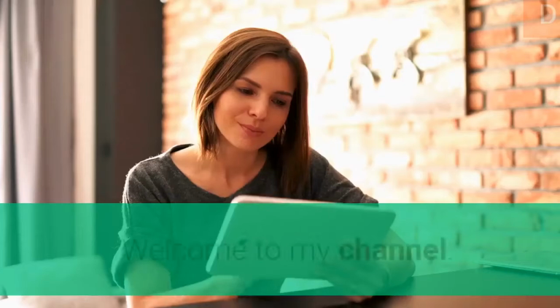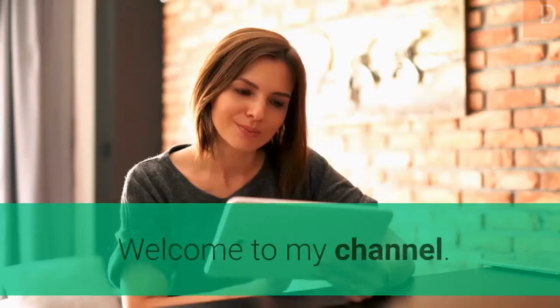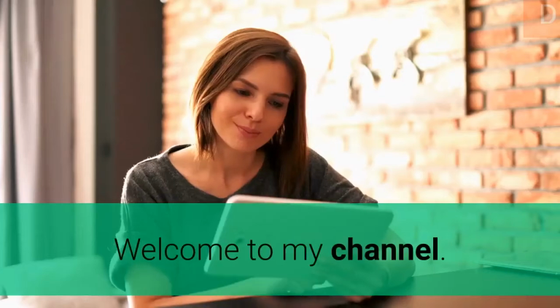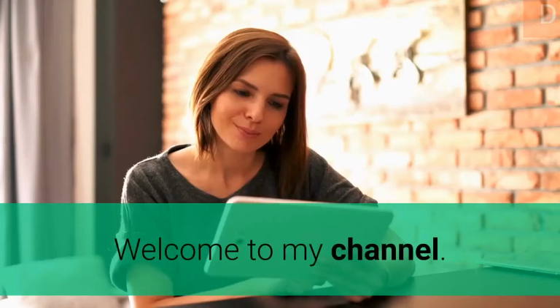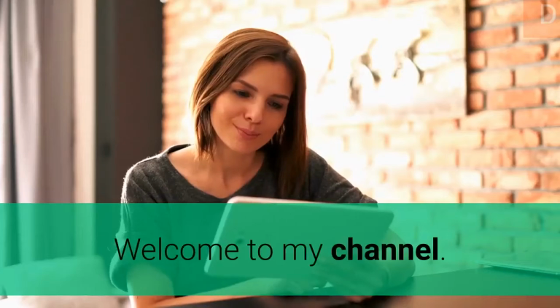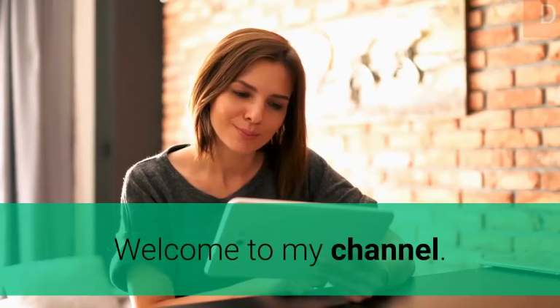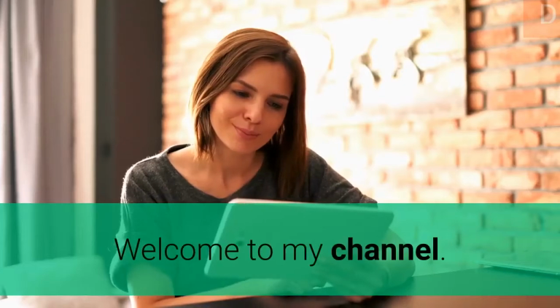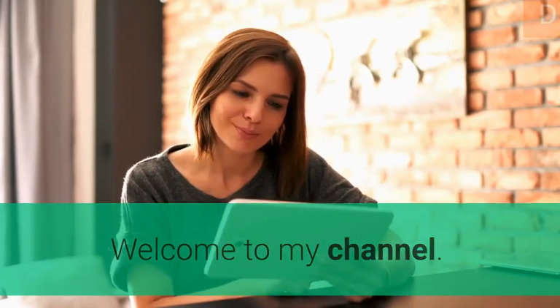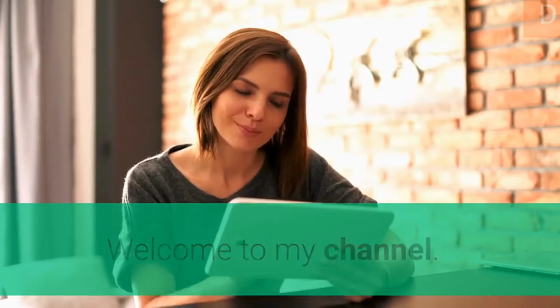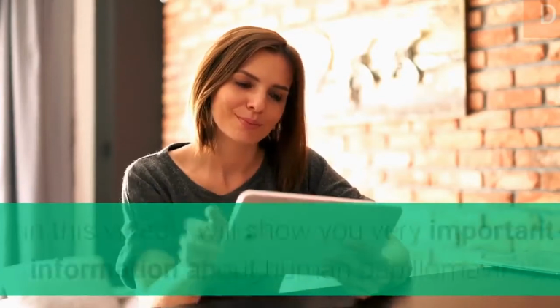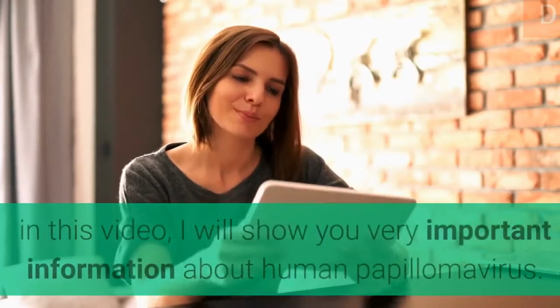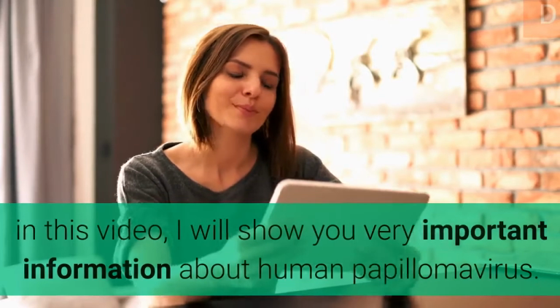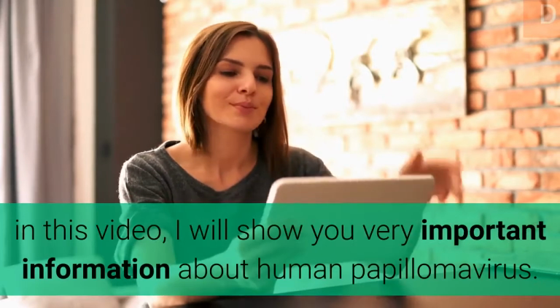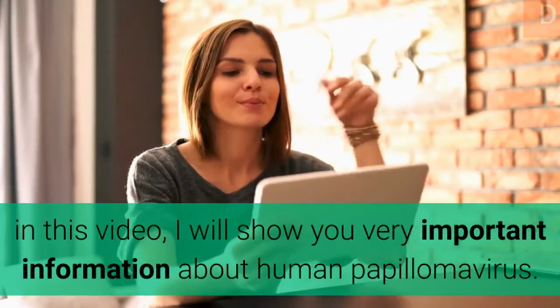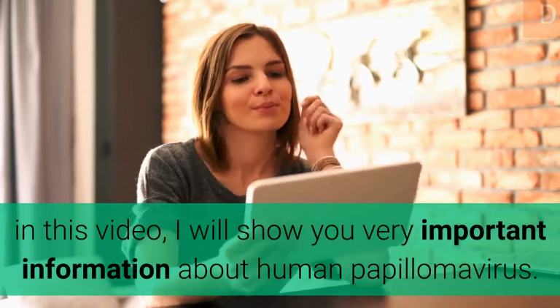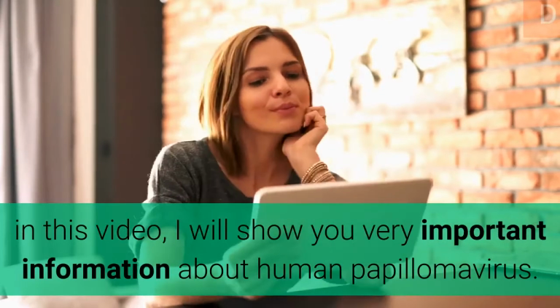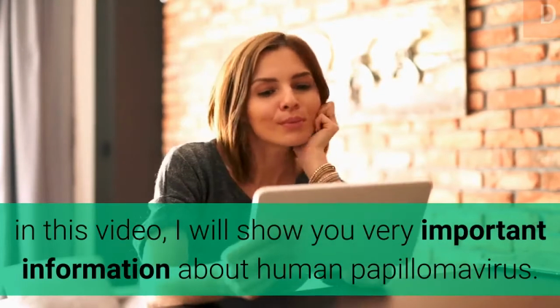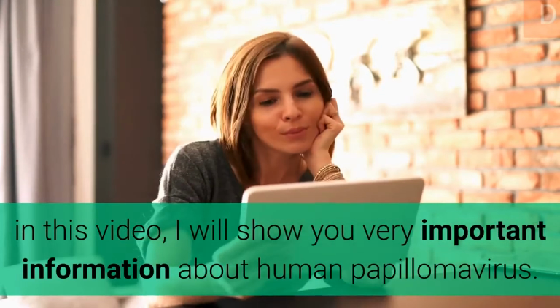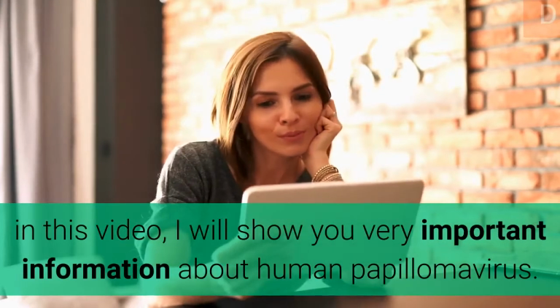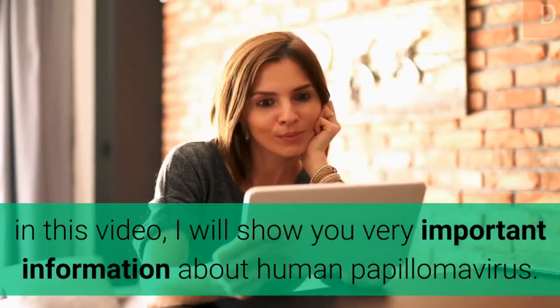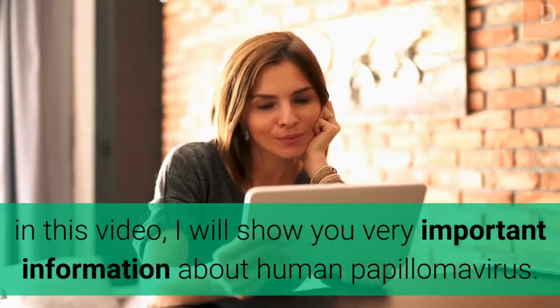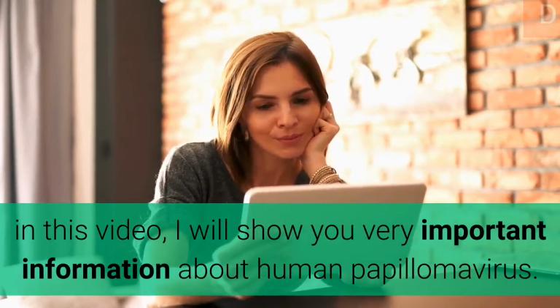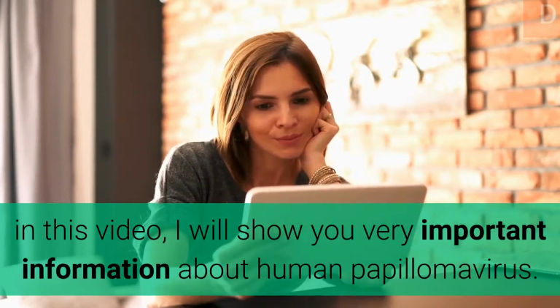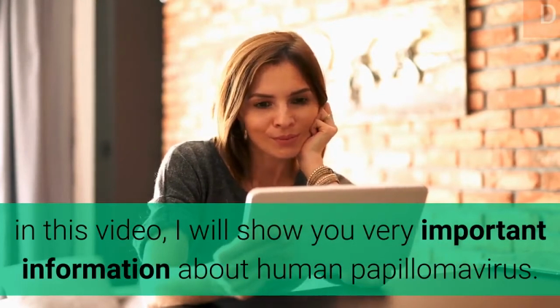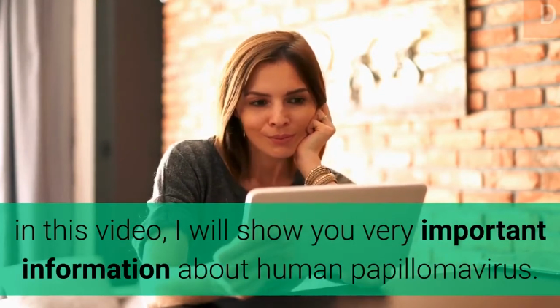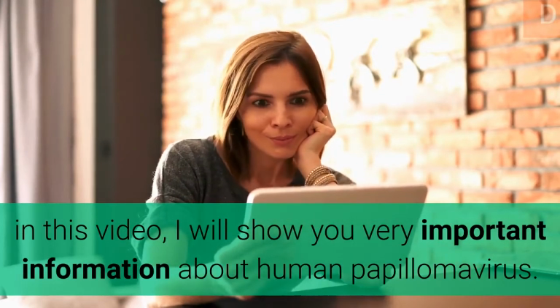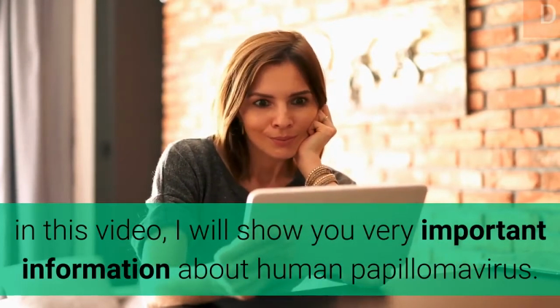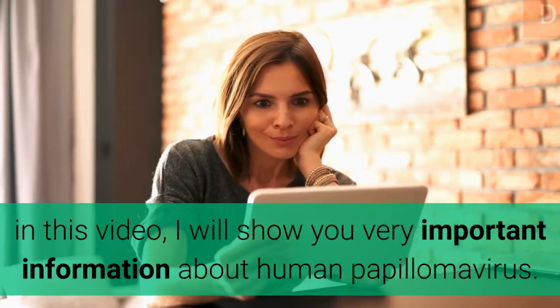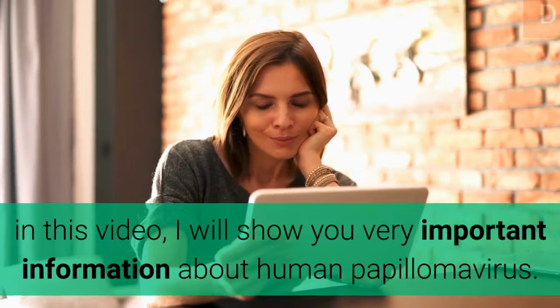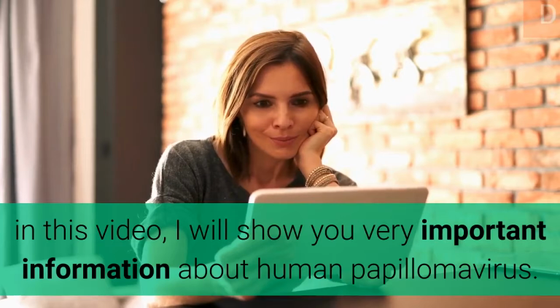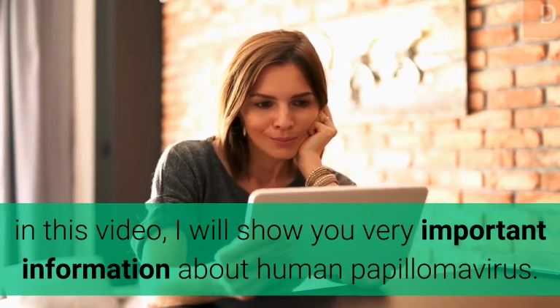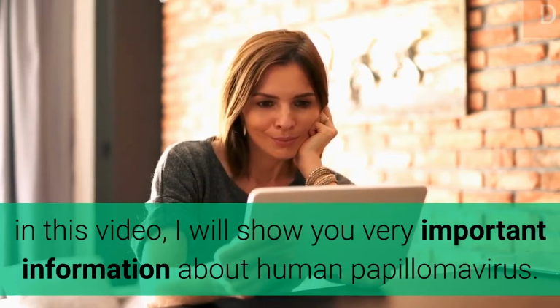Welcome to my channel. In this video, I will show you very important information about human papillomavirus.